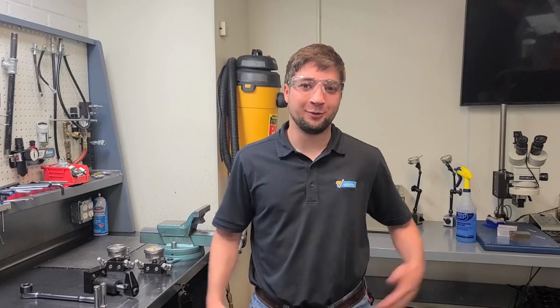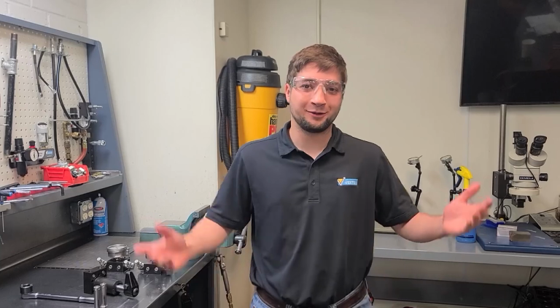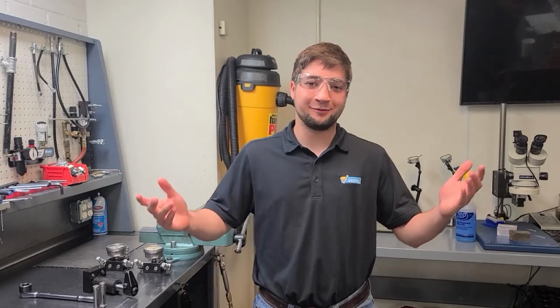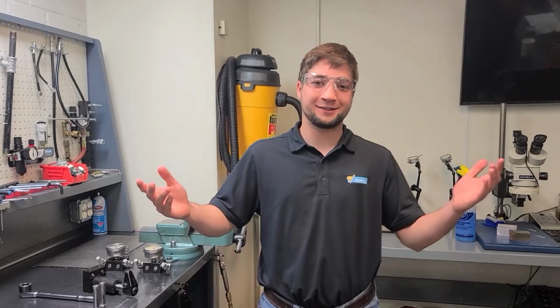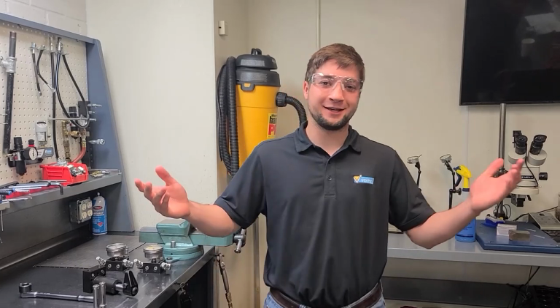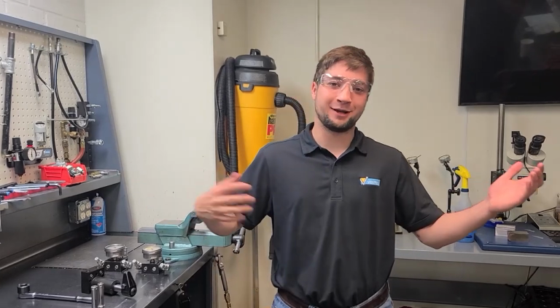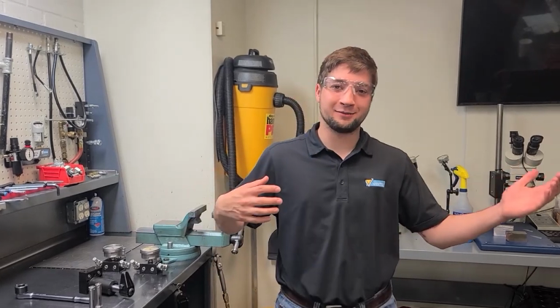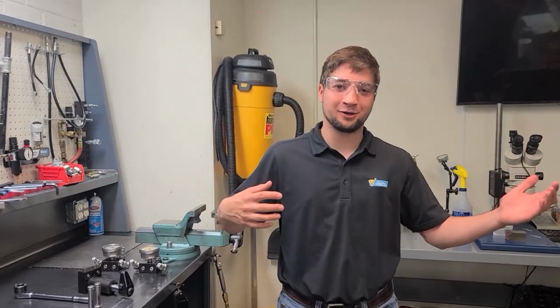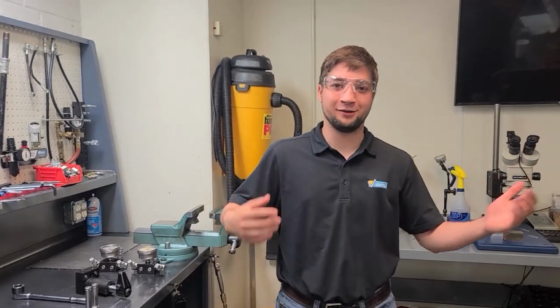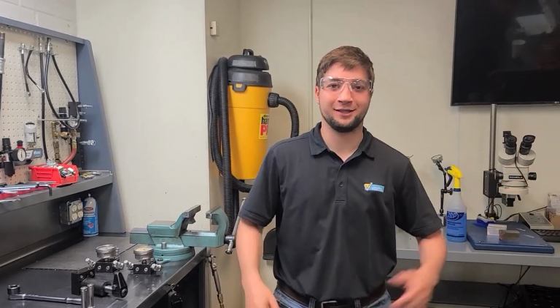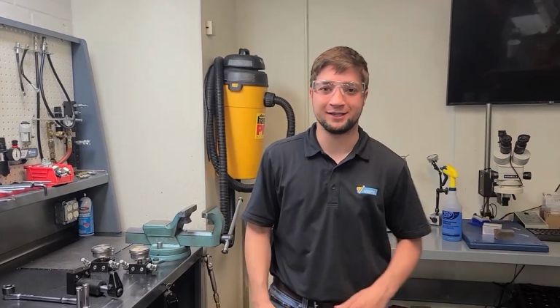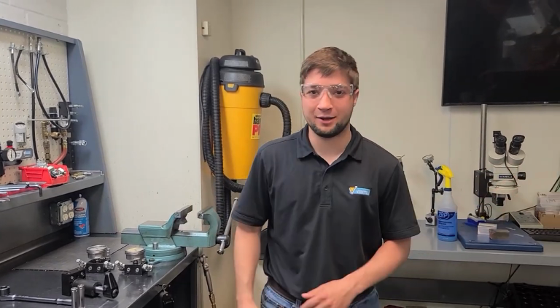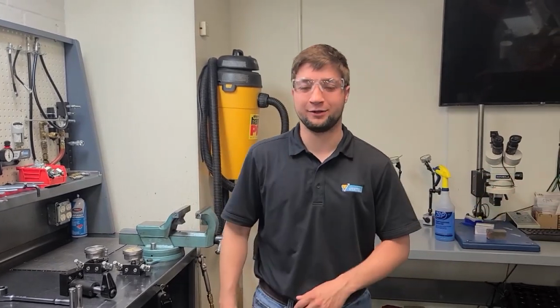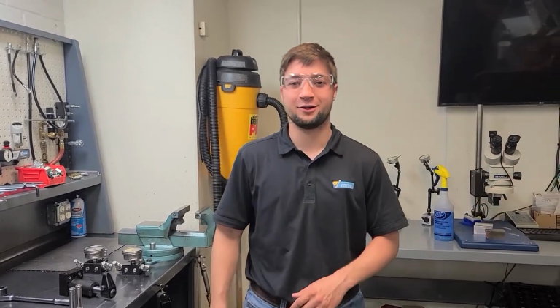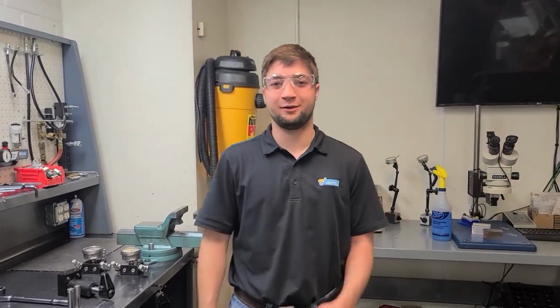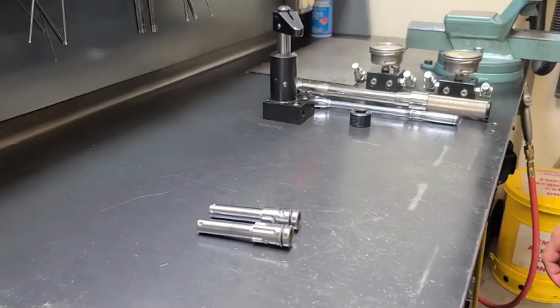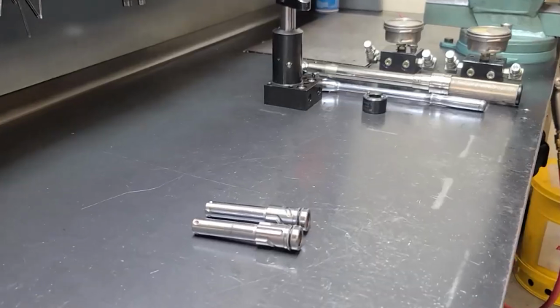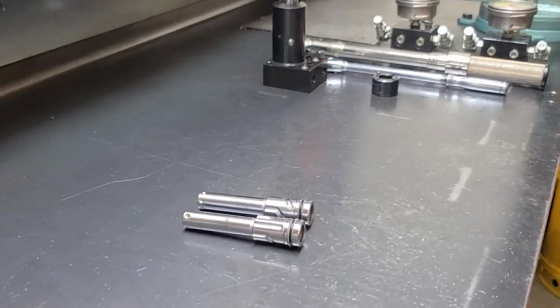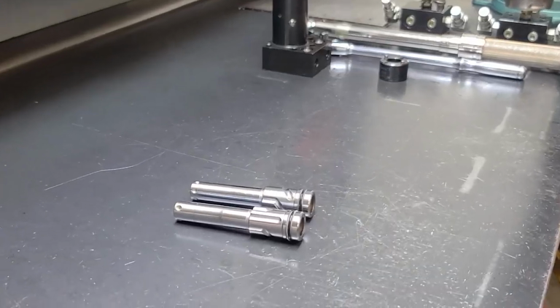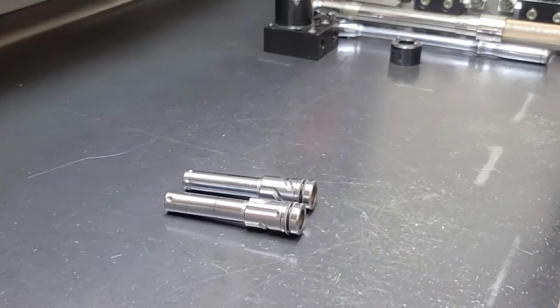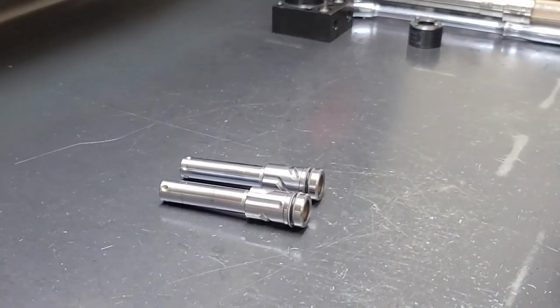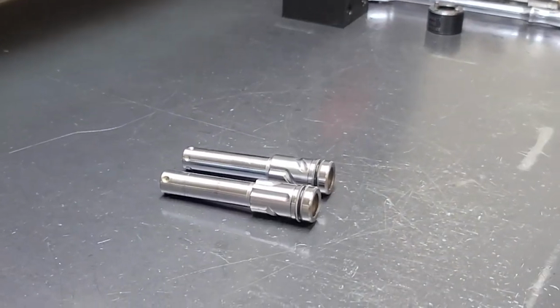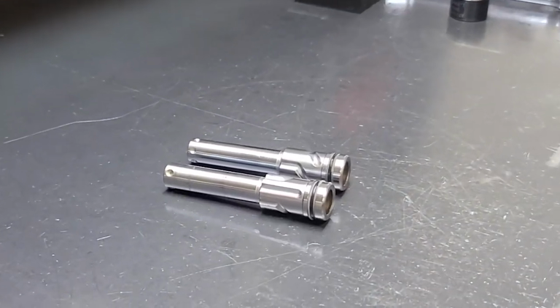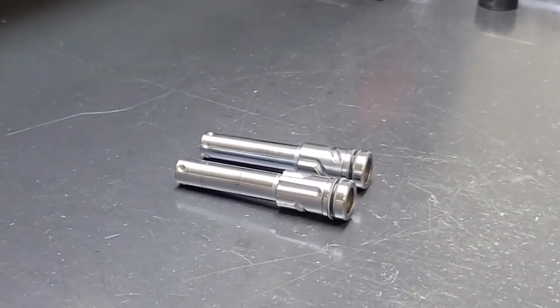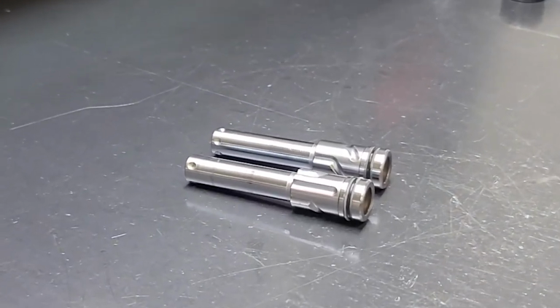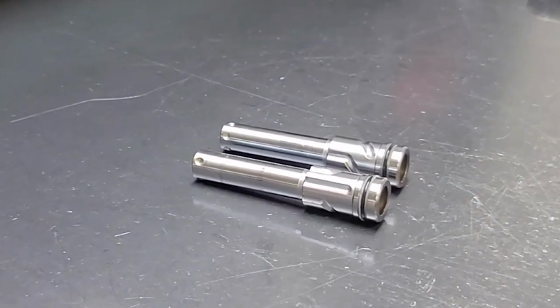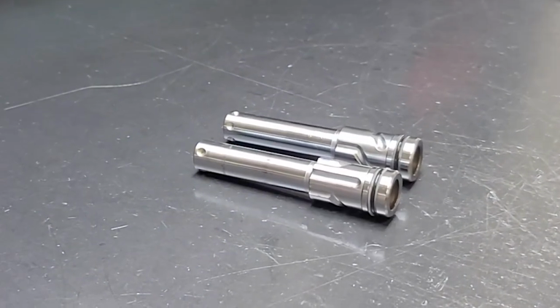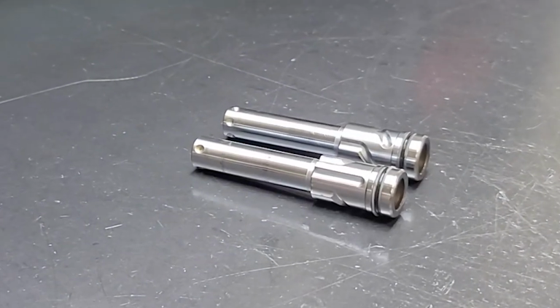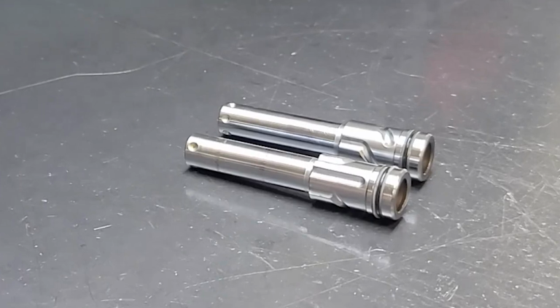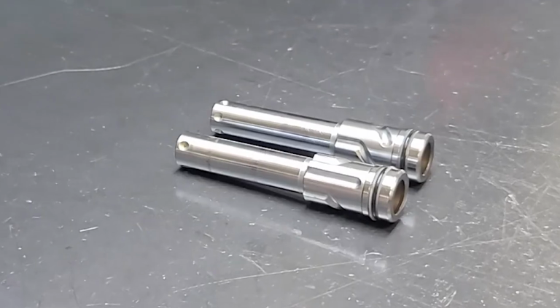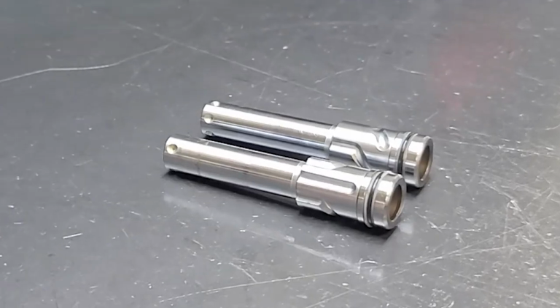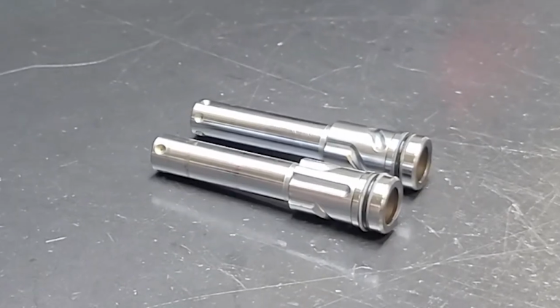Welcome to VecTech. My name is Colin and today we are talking about how to change swing directions on your VersaCam plungers.